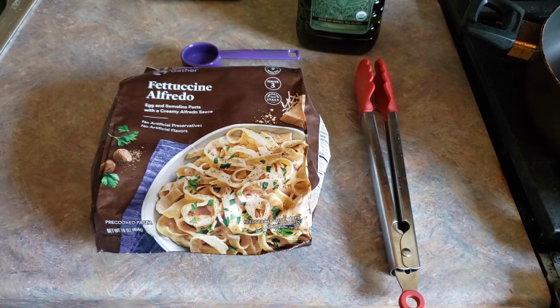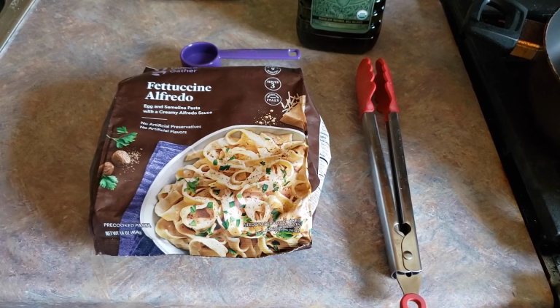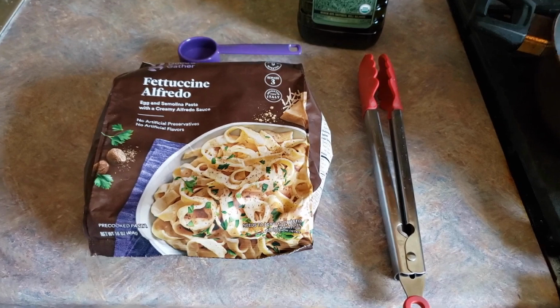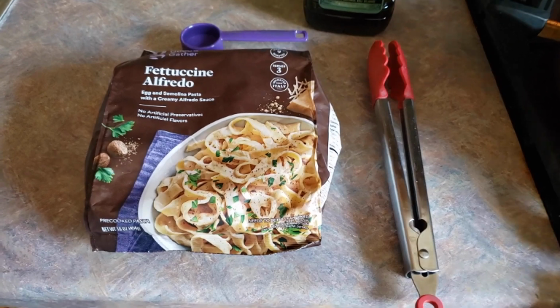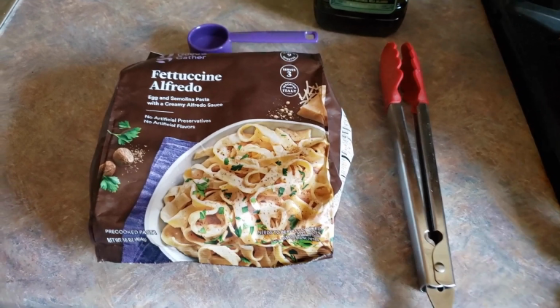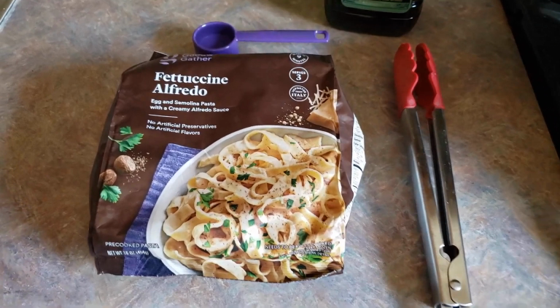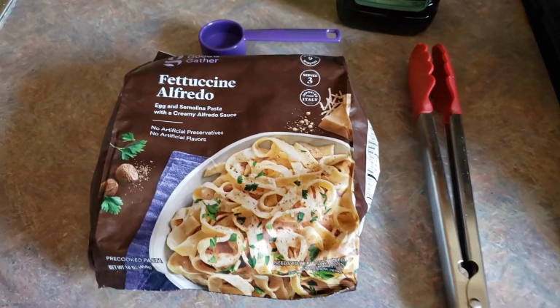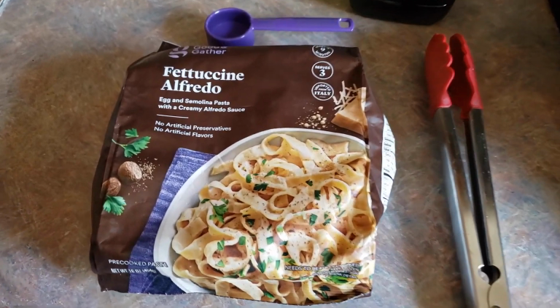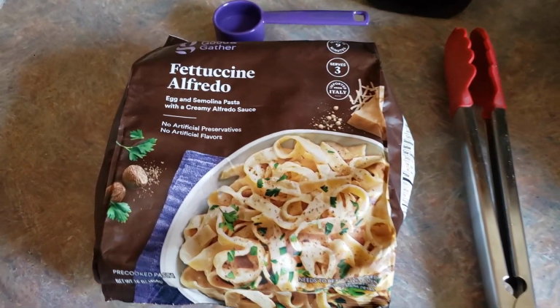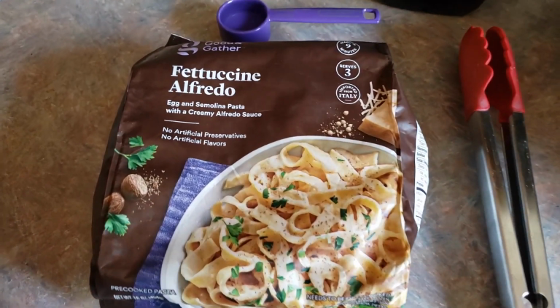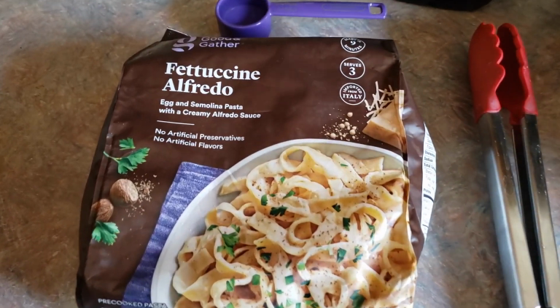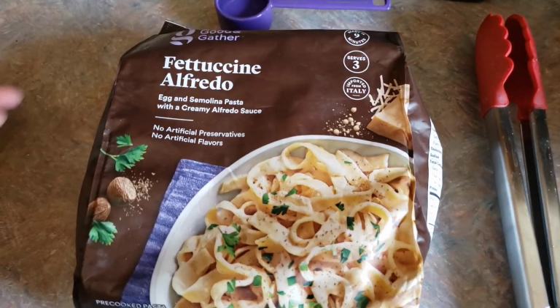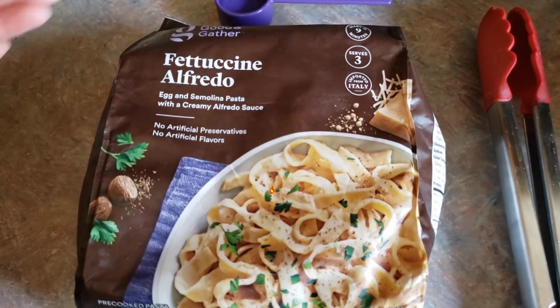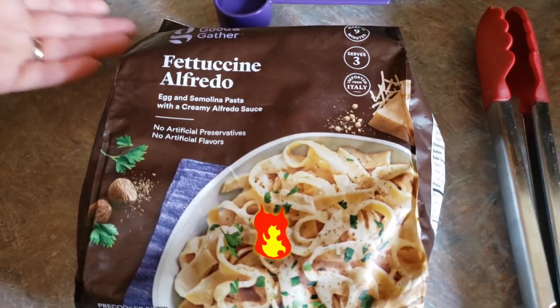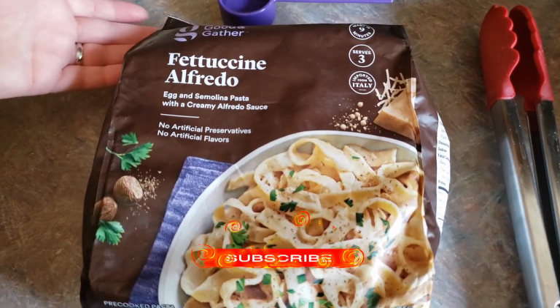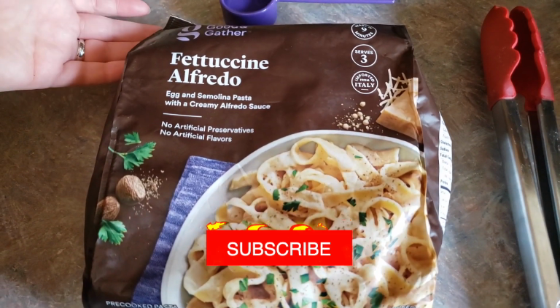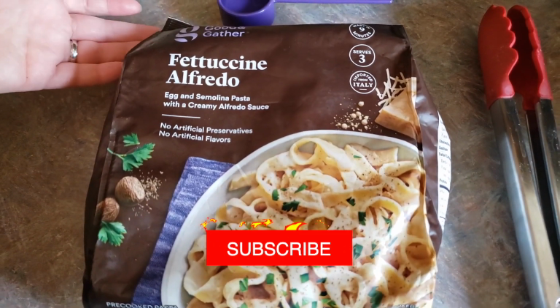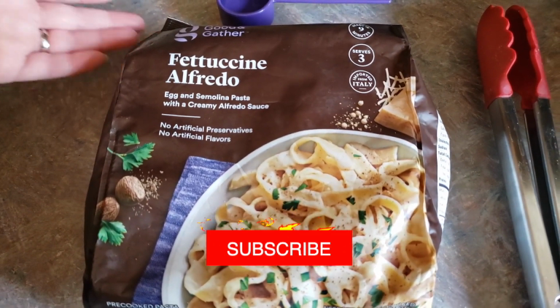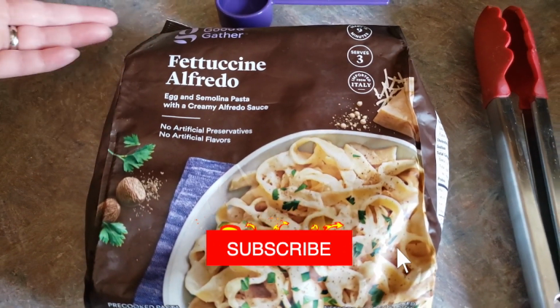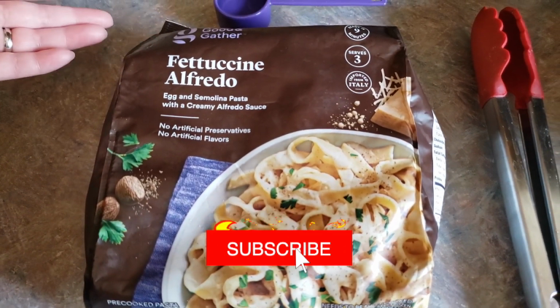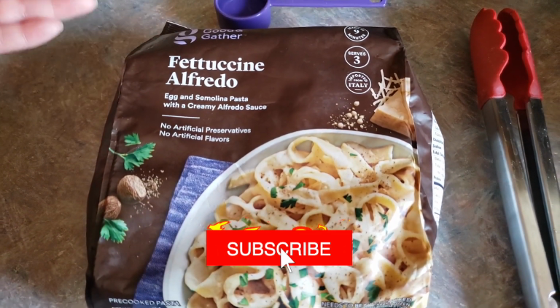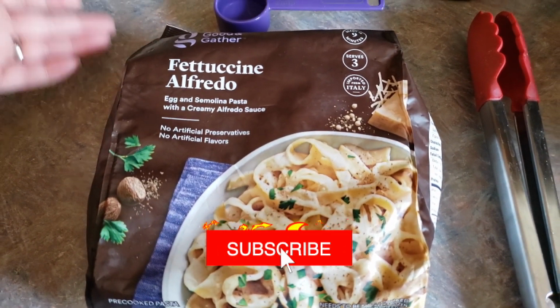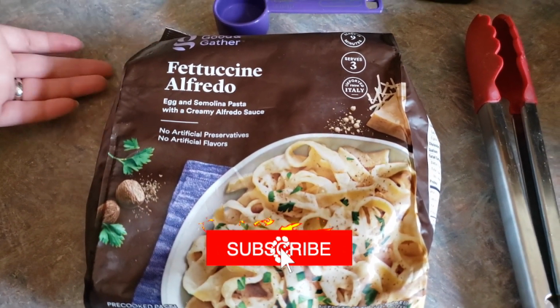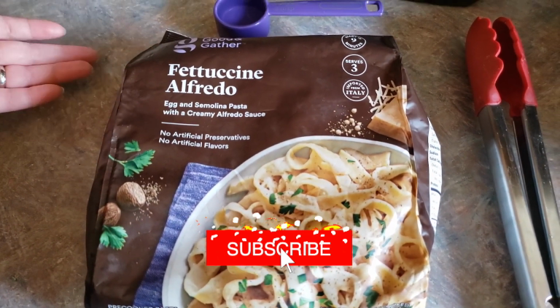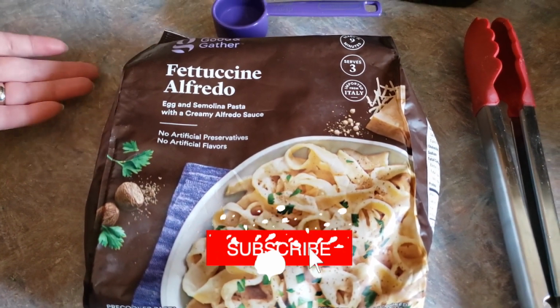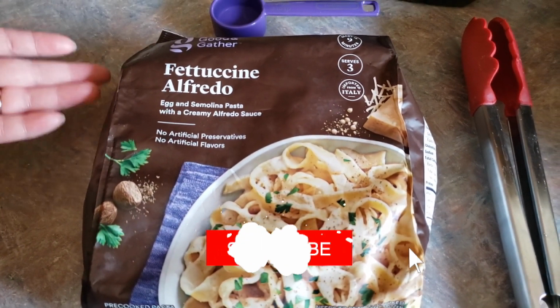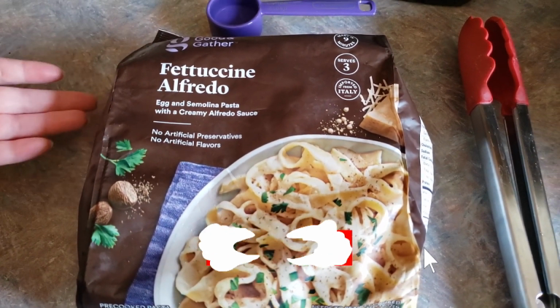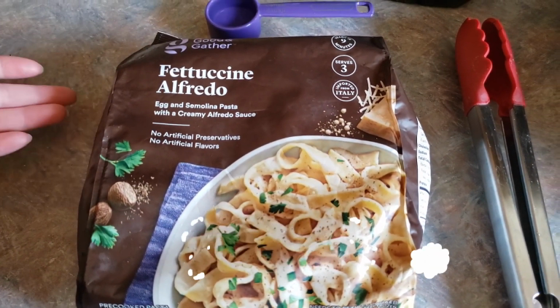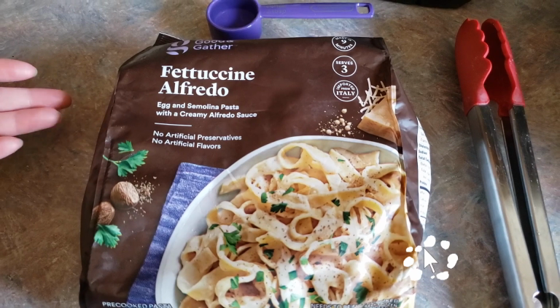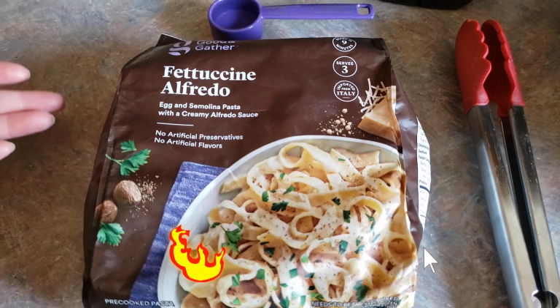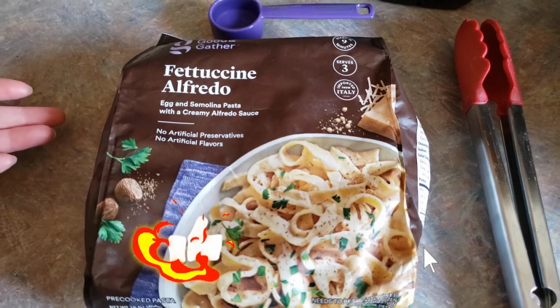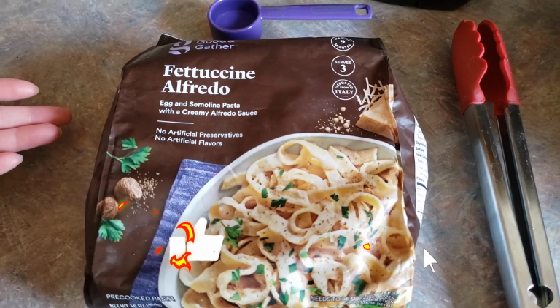Hey everyone, welcome back to Food Prep Inc. Today we're going to be making this Target Good and Gather Fettuccine Alfredo.